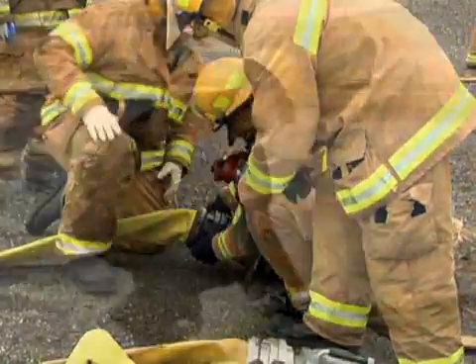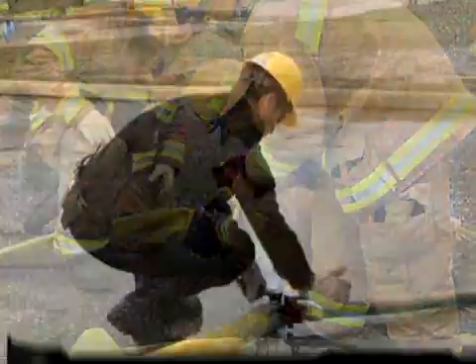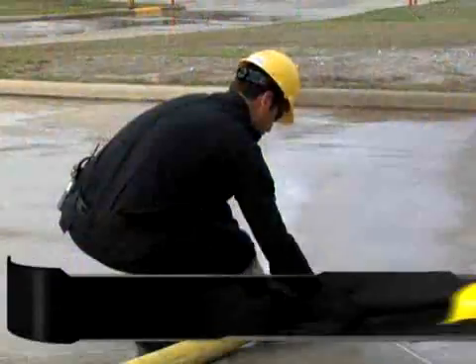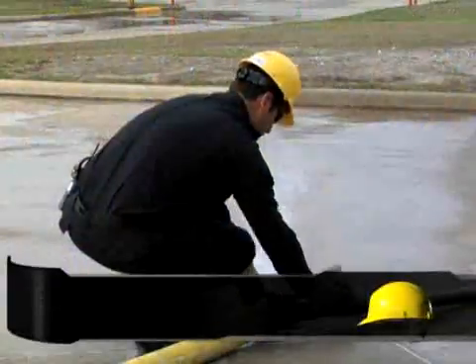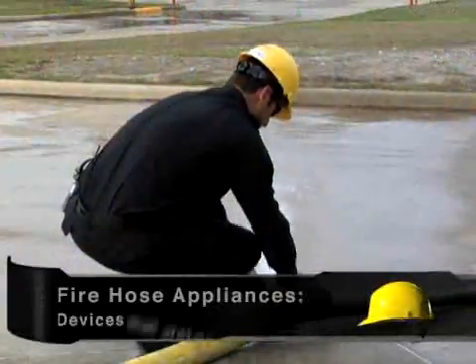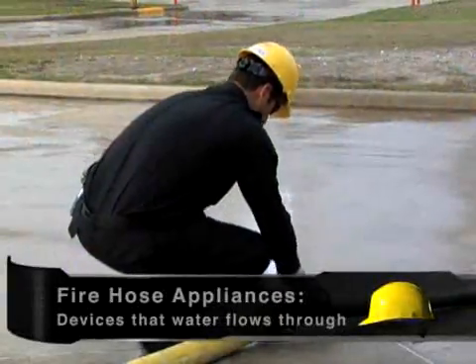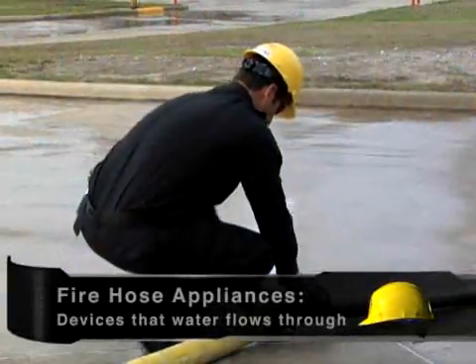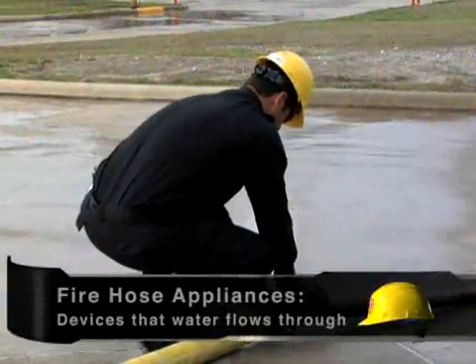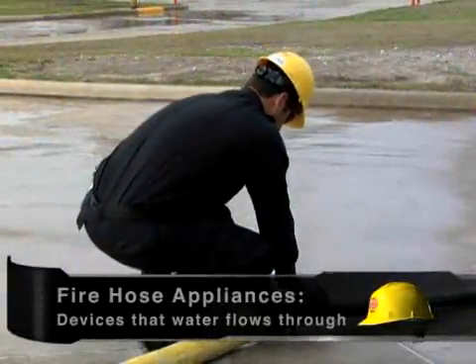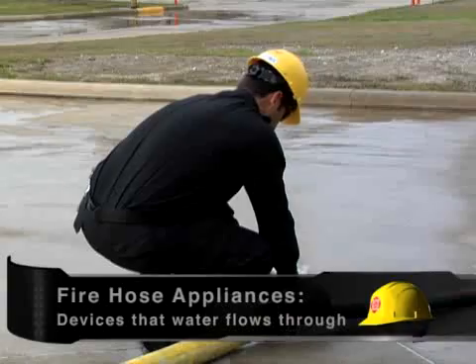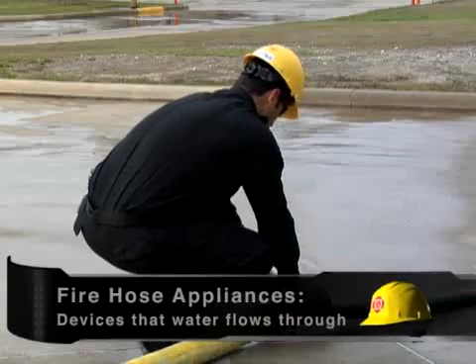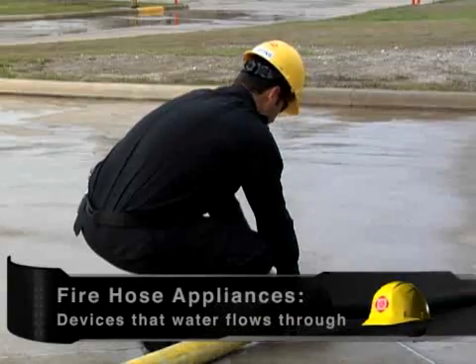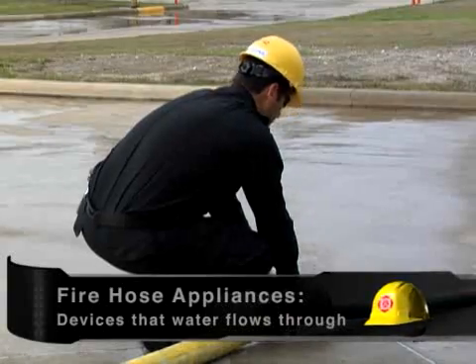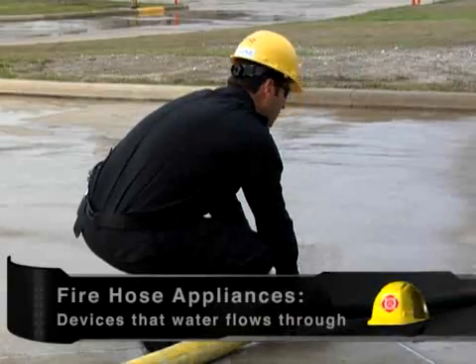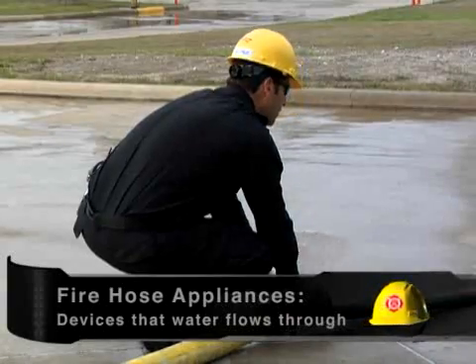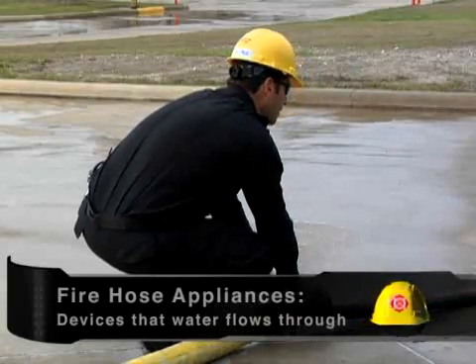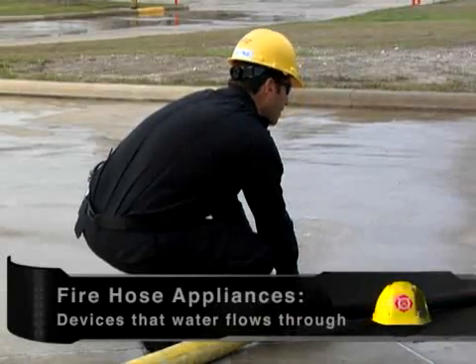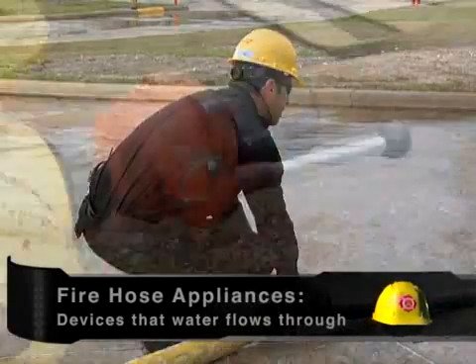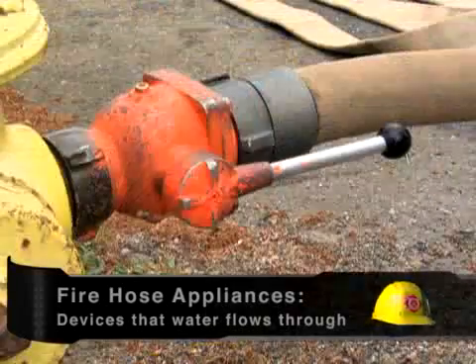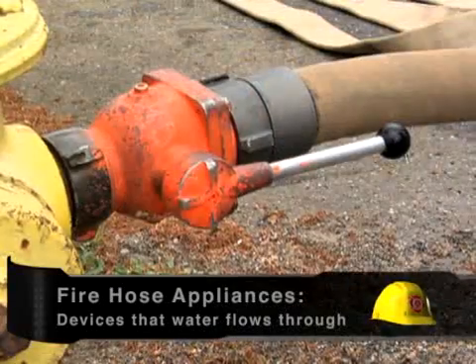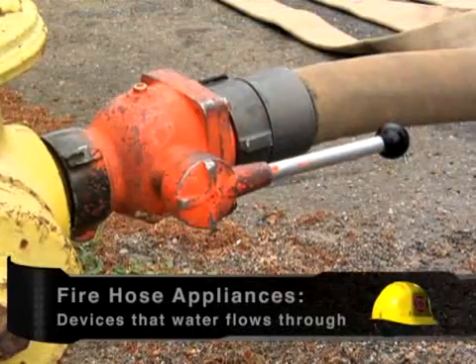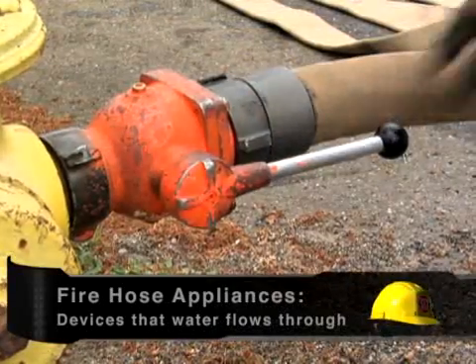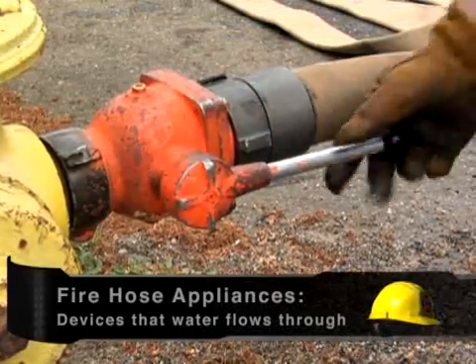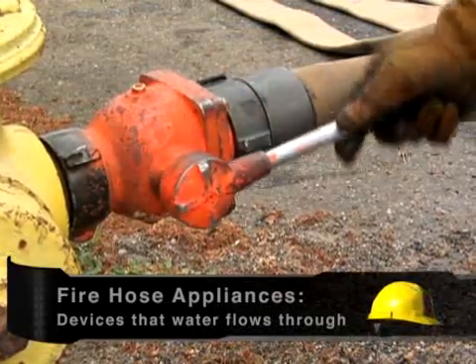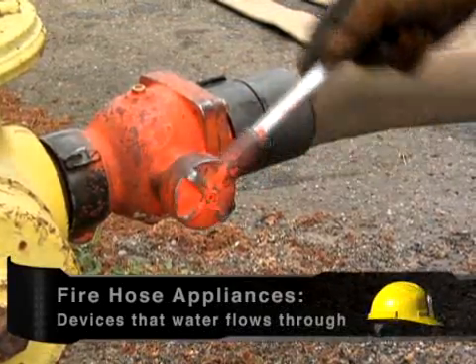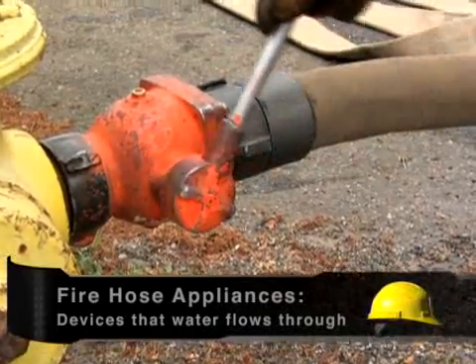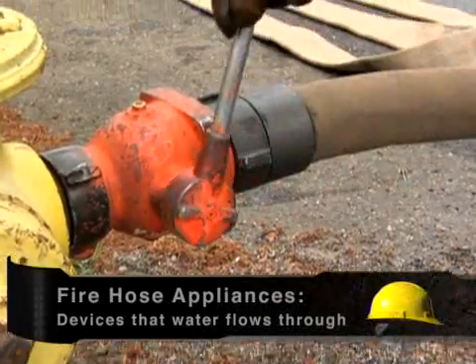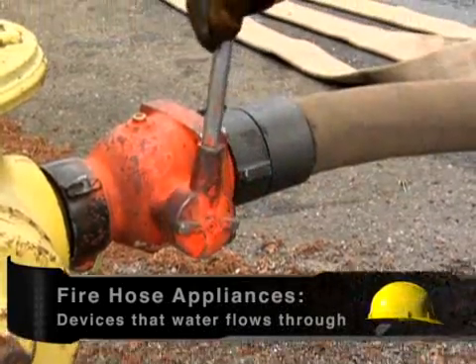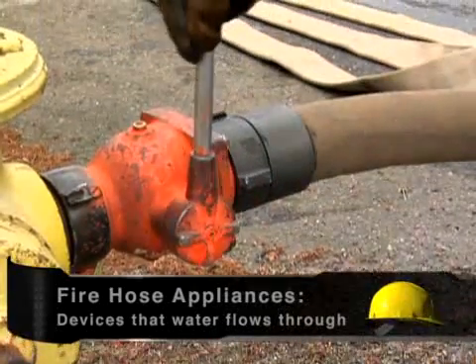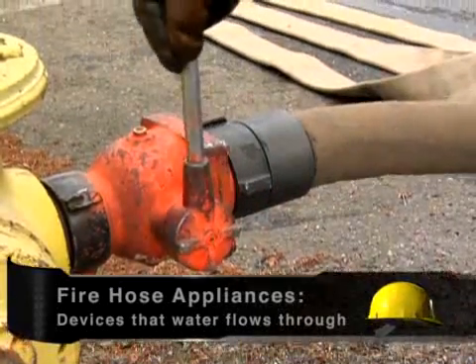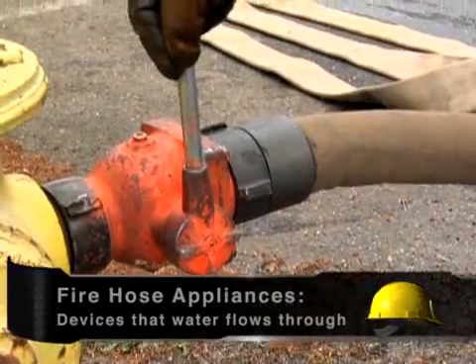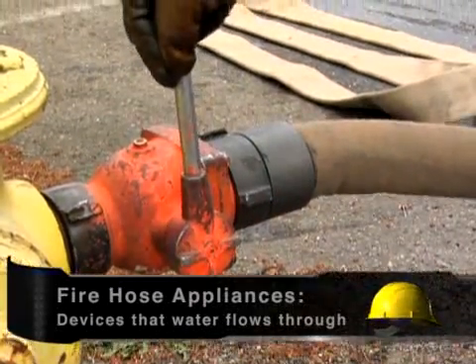Fire hose appliances are devices that water flows through. They include valve devices and fittings.